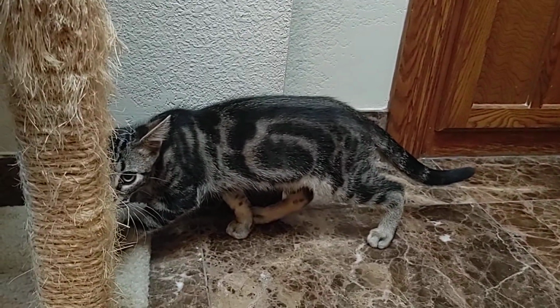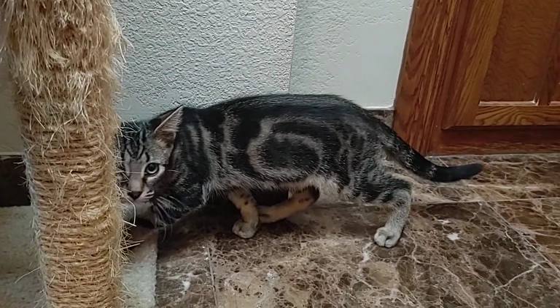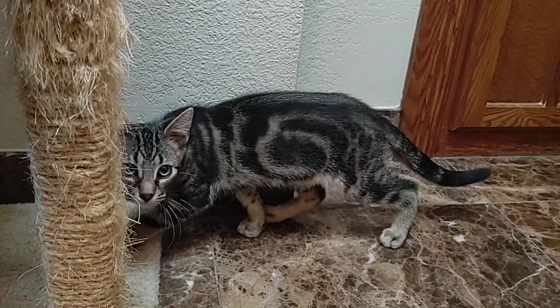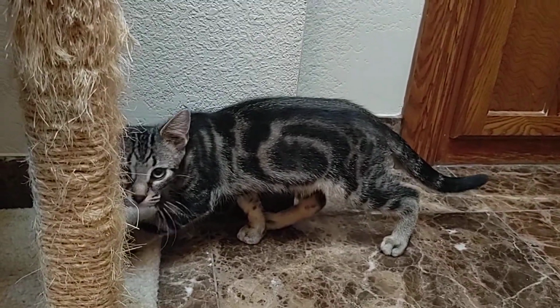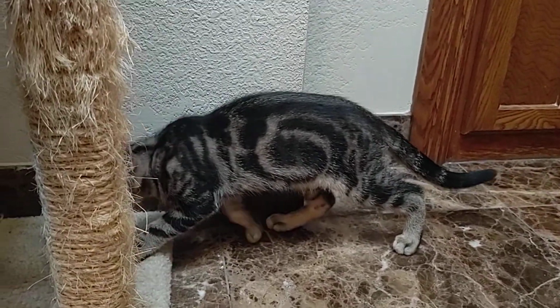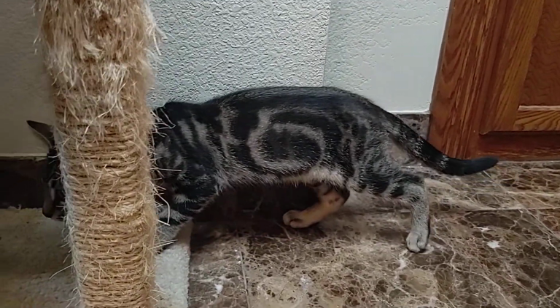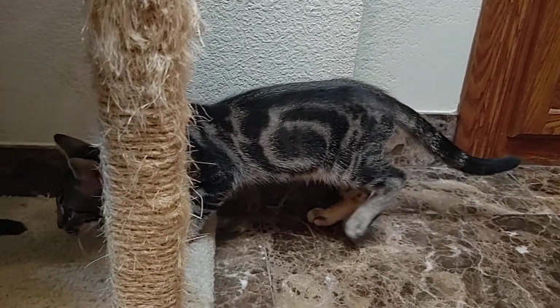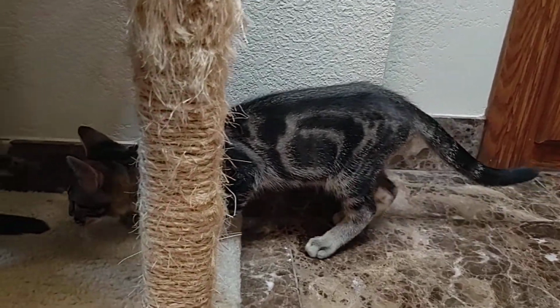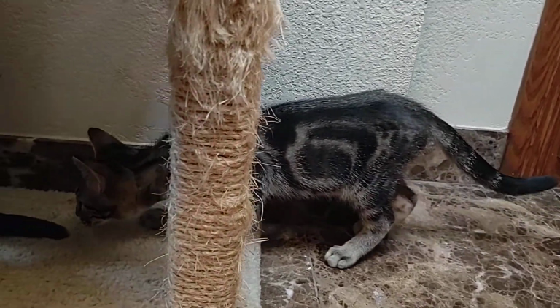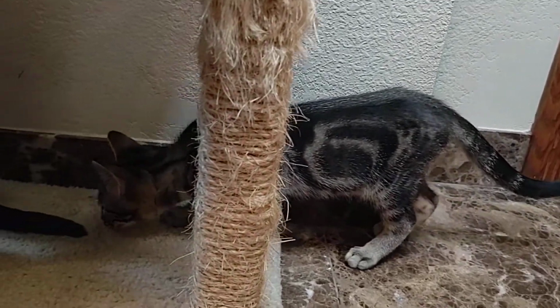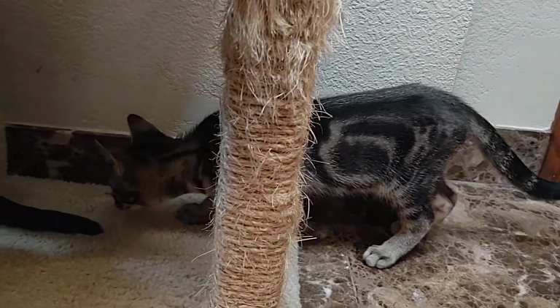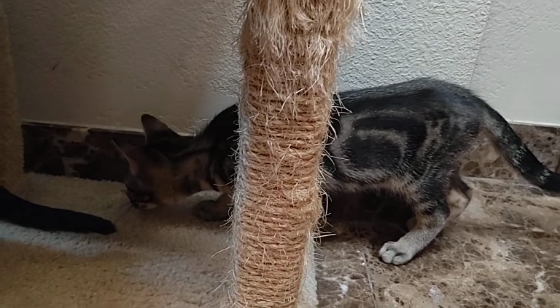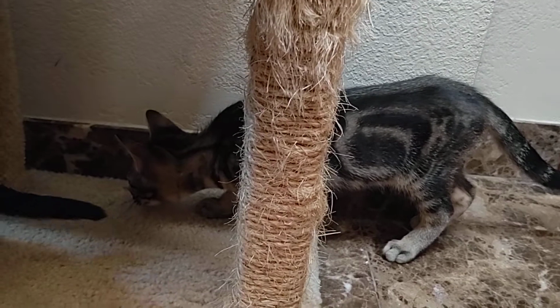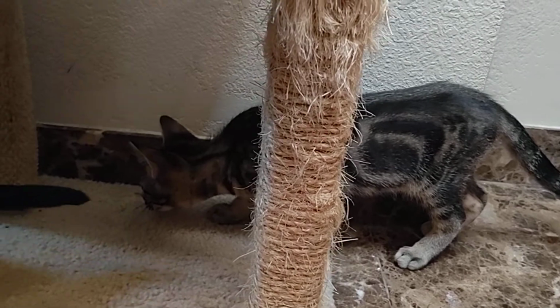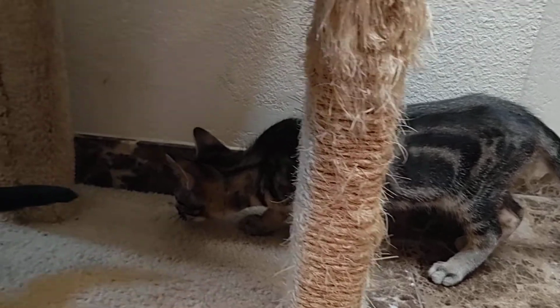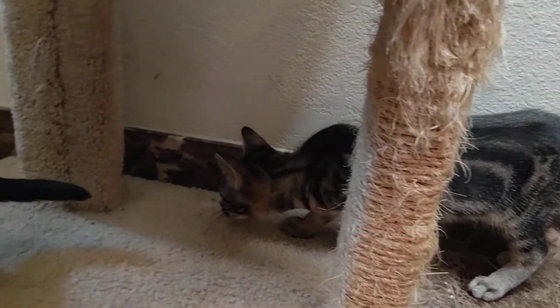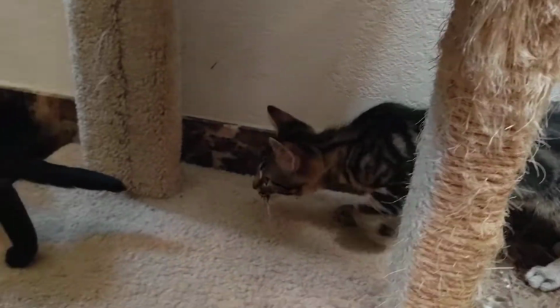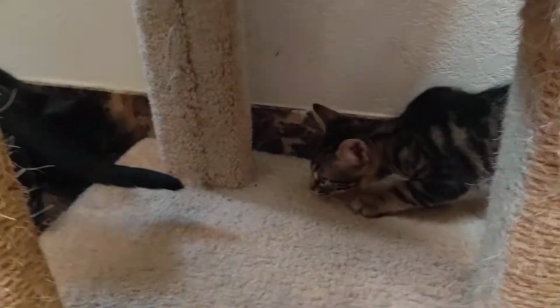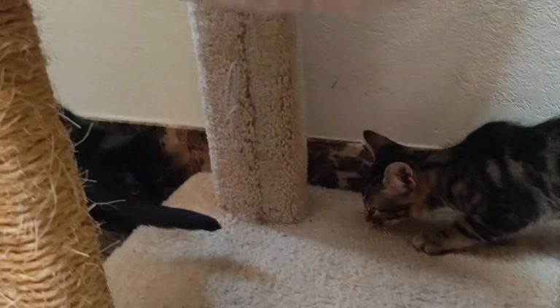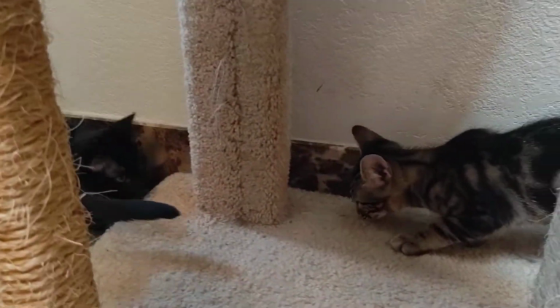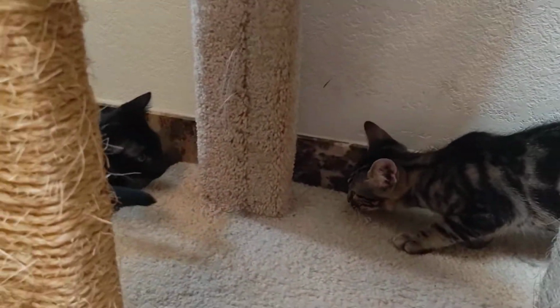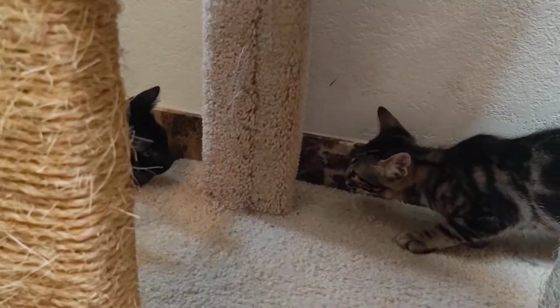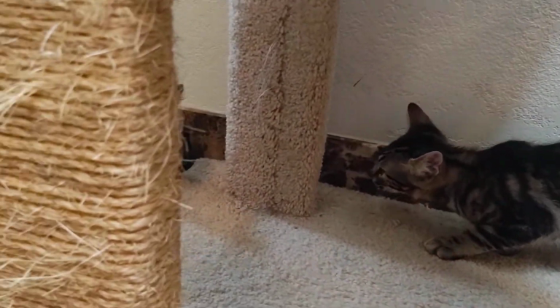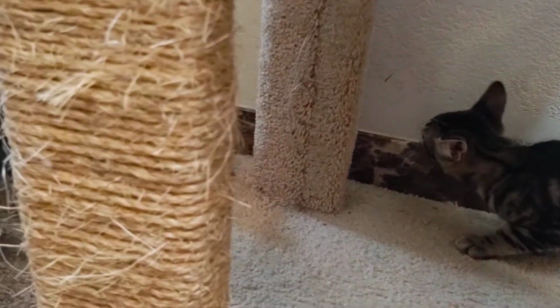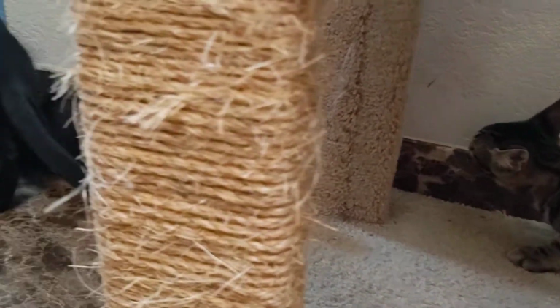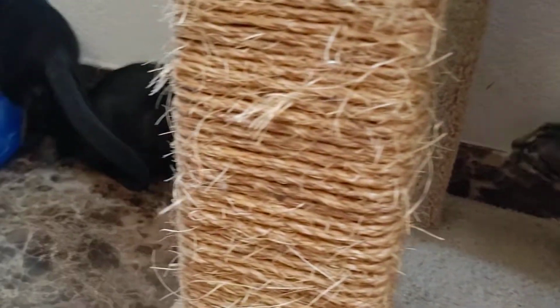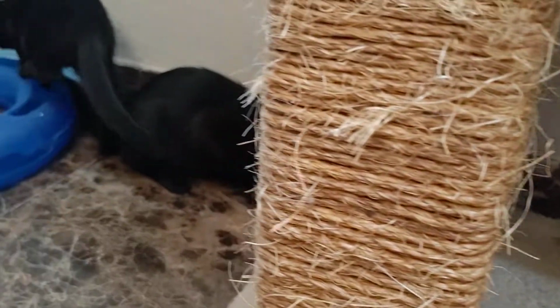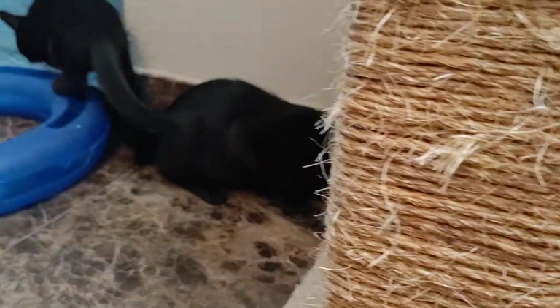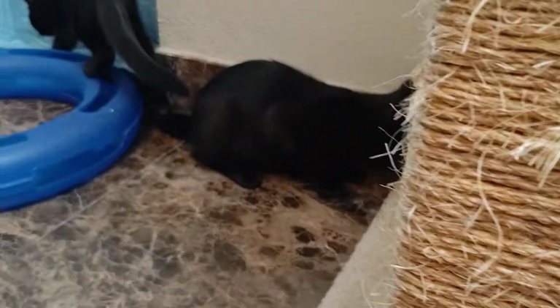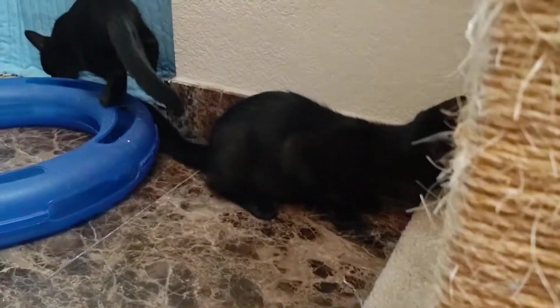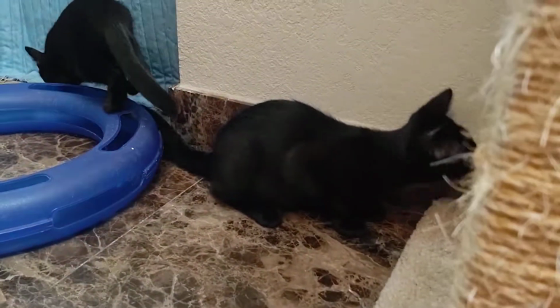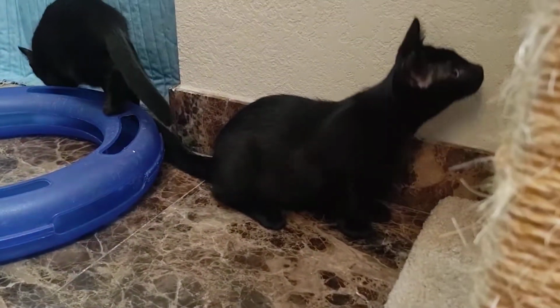Just can't get enough of his markings — he is just gorgeous. And of course, you two are as well.